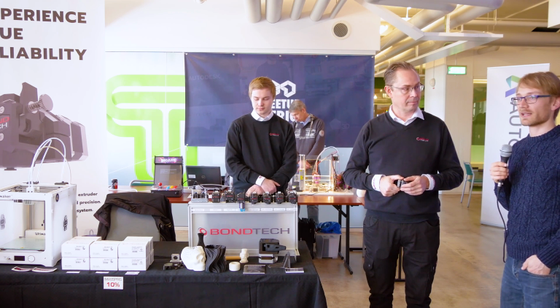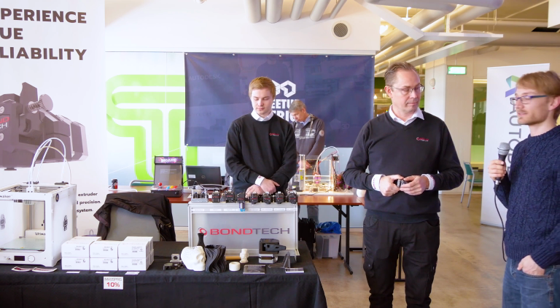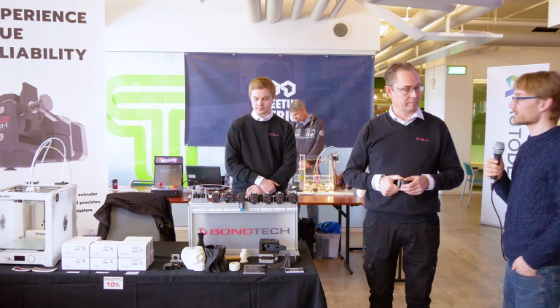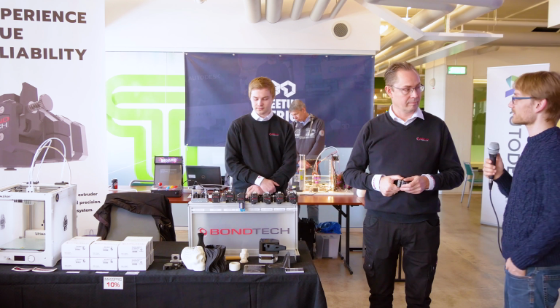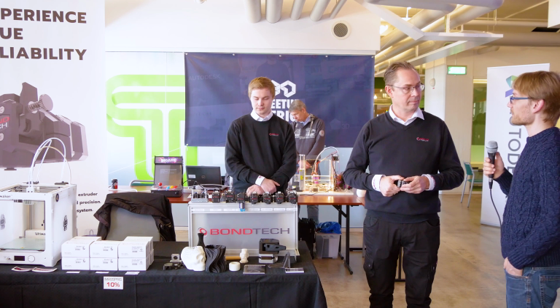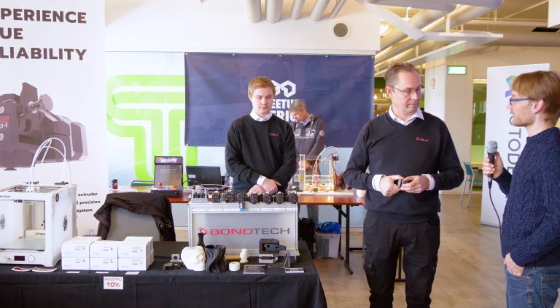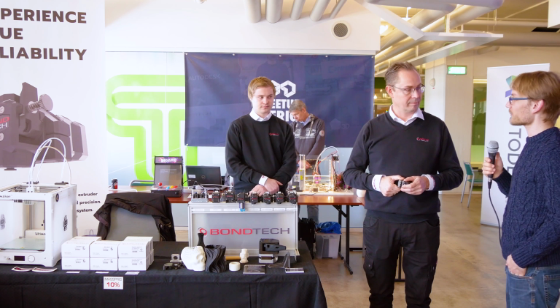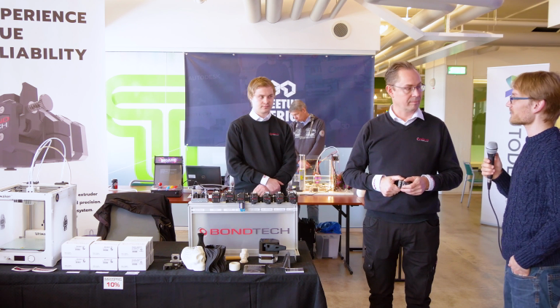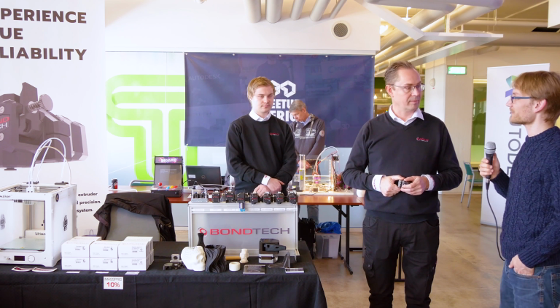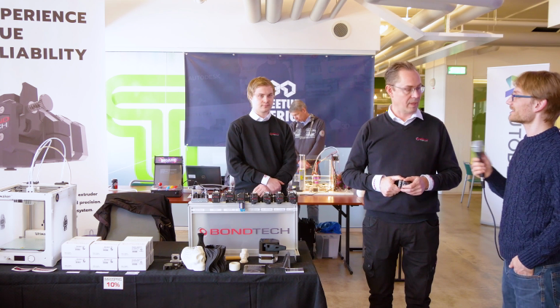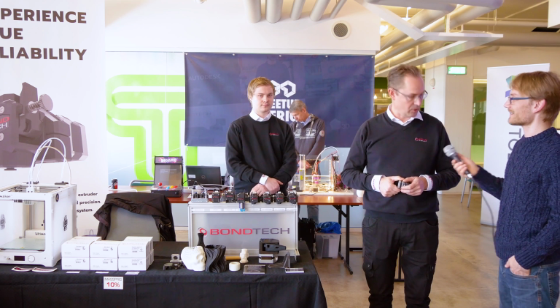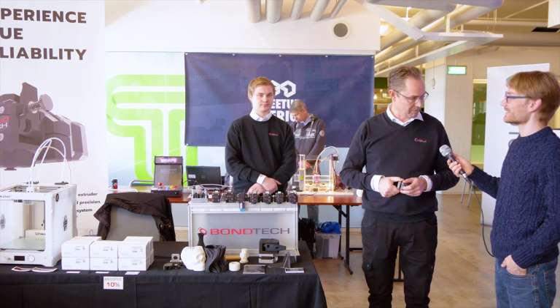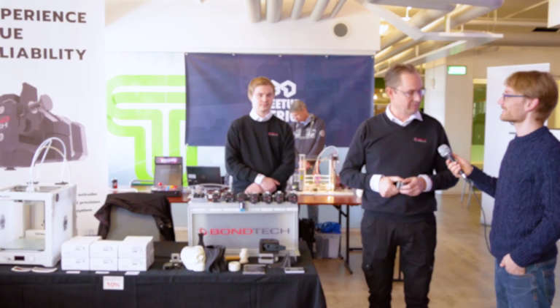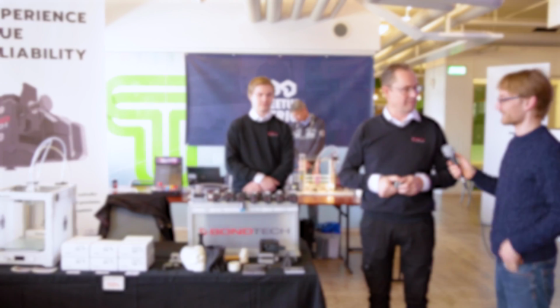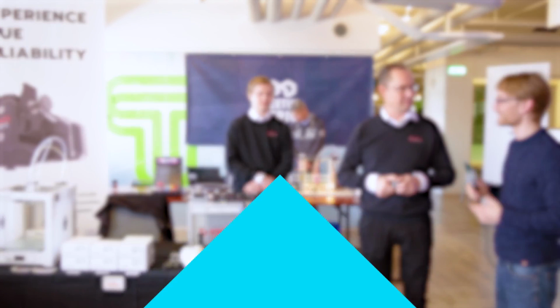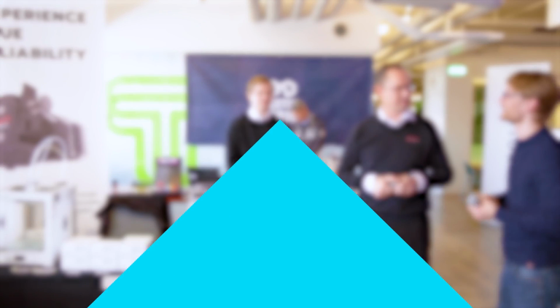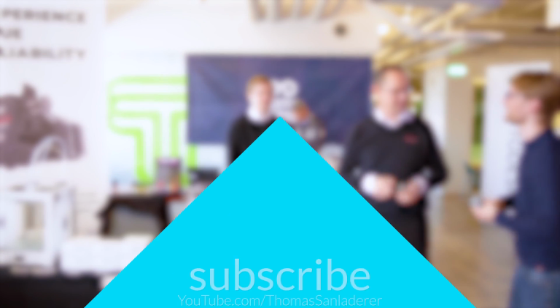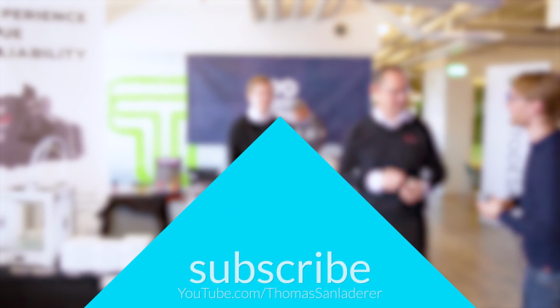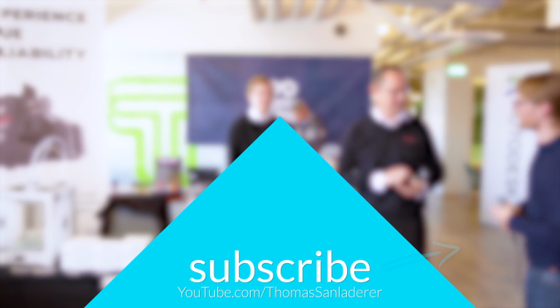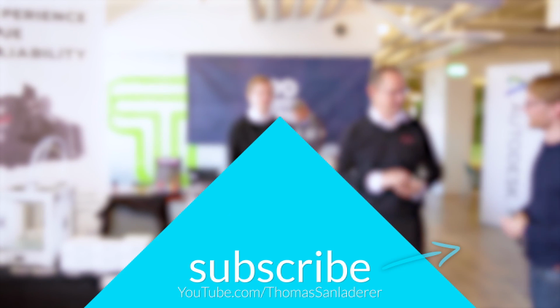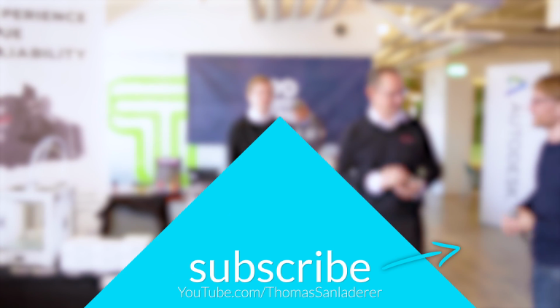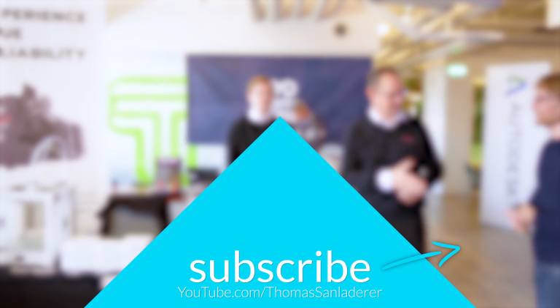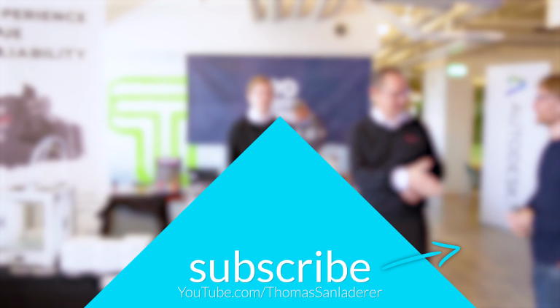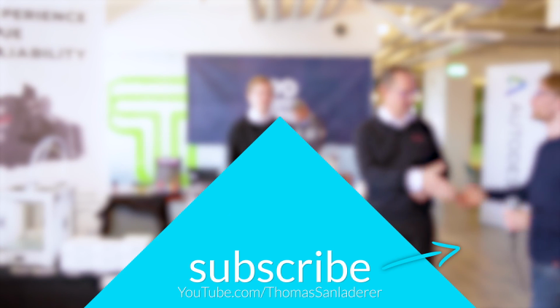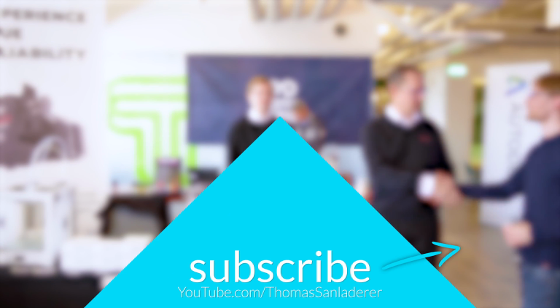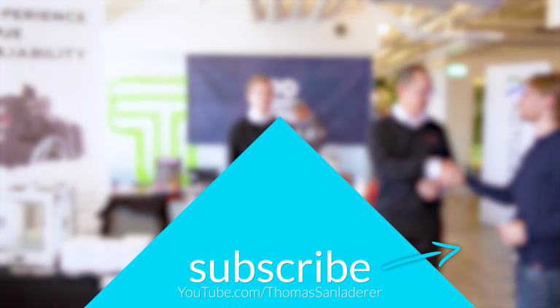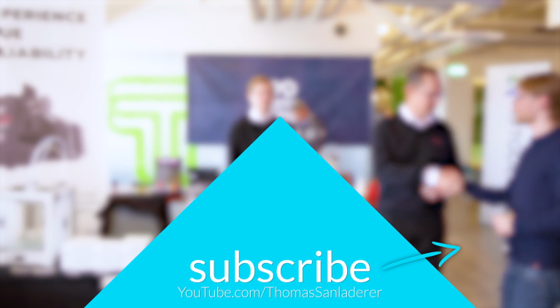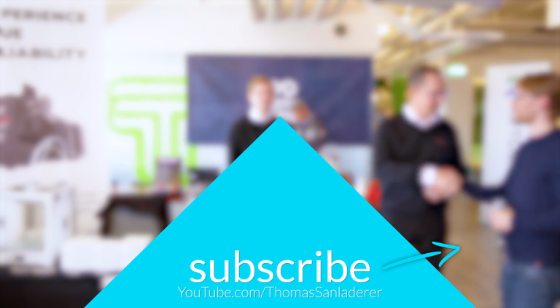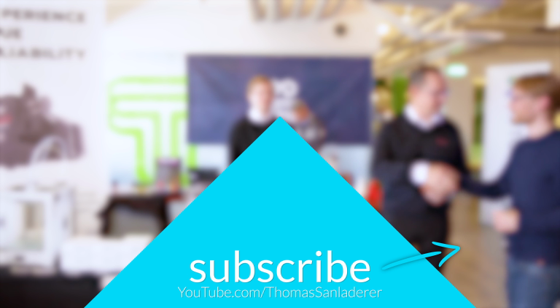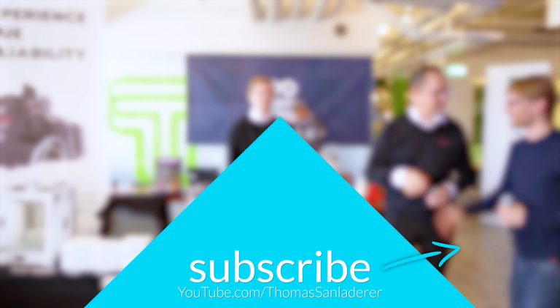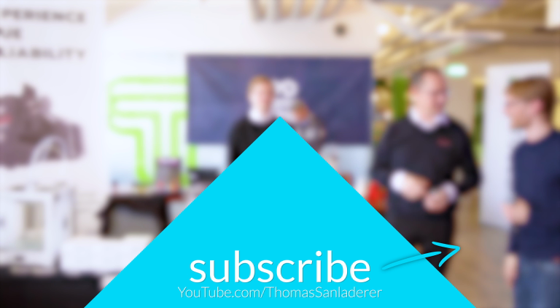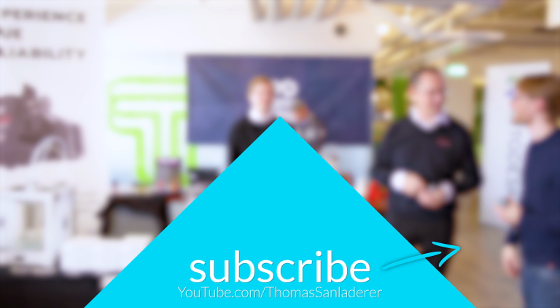All right, looks good! I'm looking forward to seeing more from Bontek soon. Thank you for your time. Thank you, Tom!